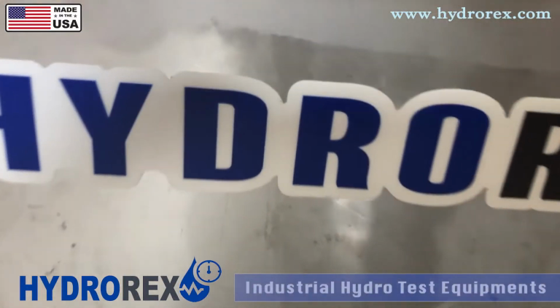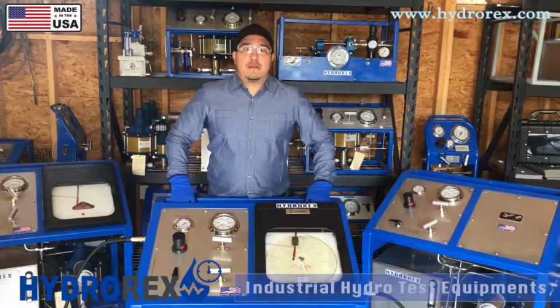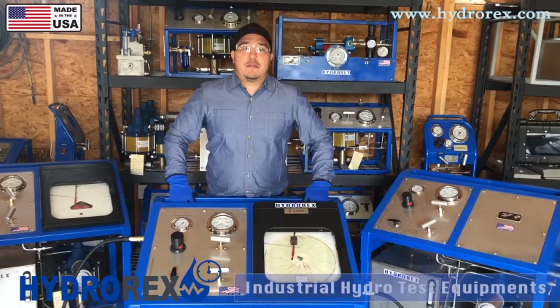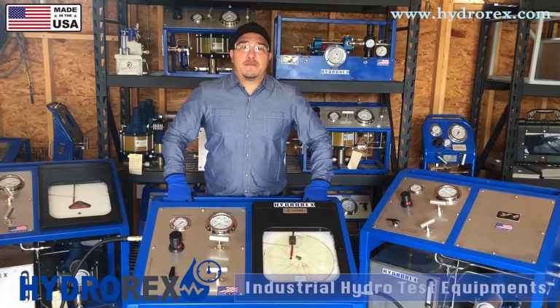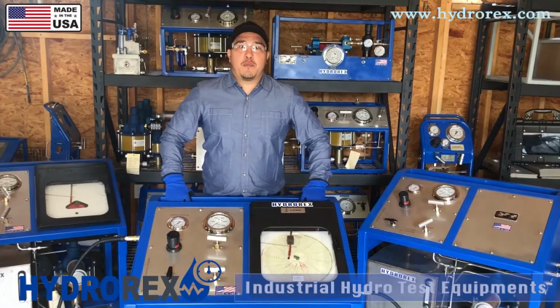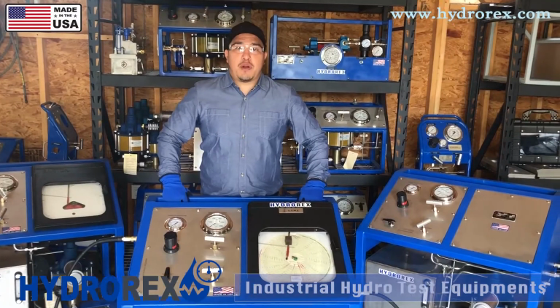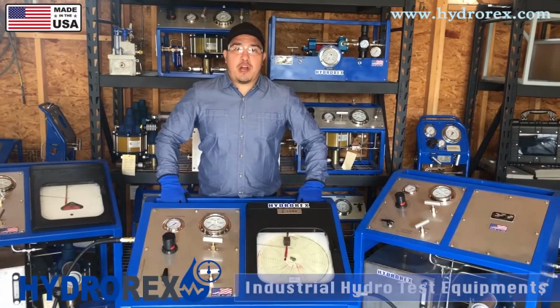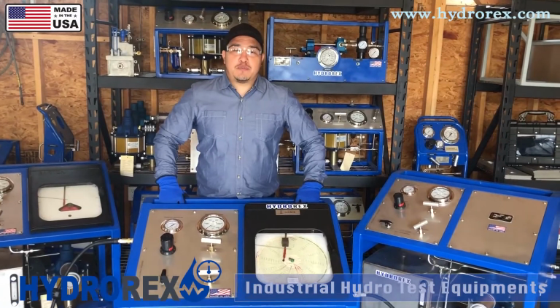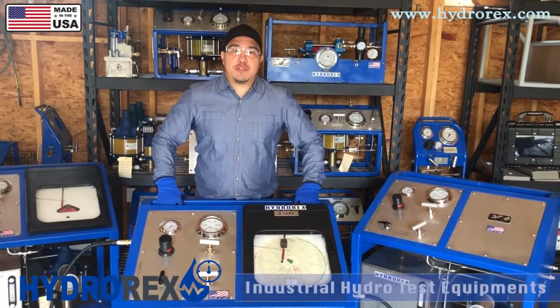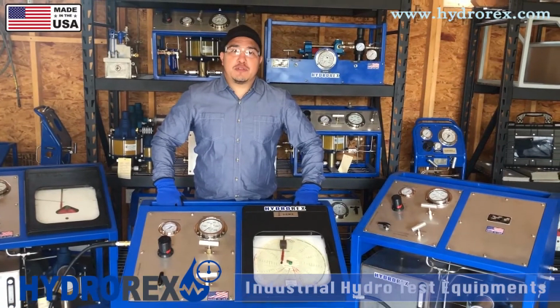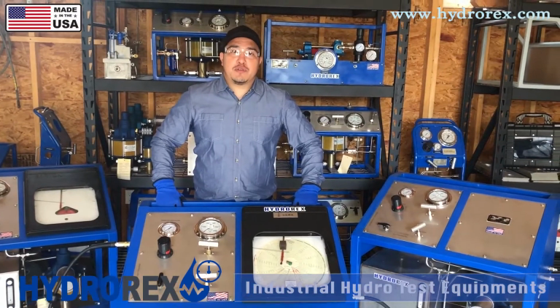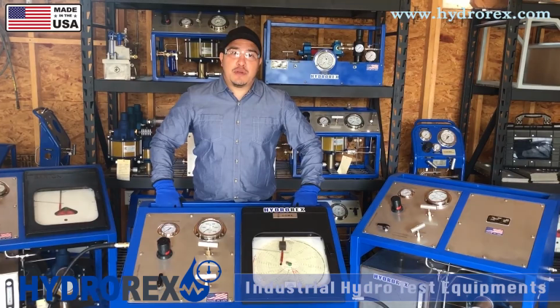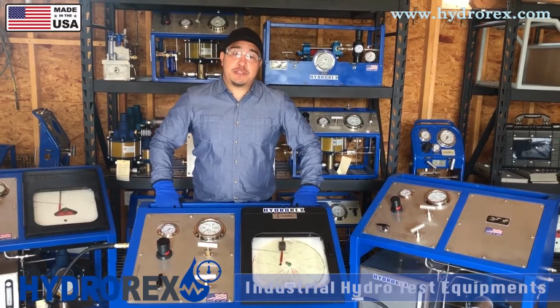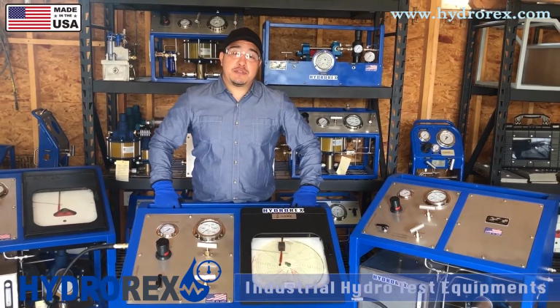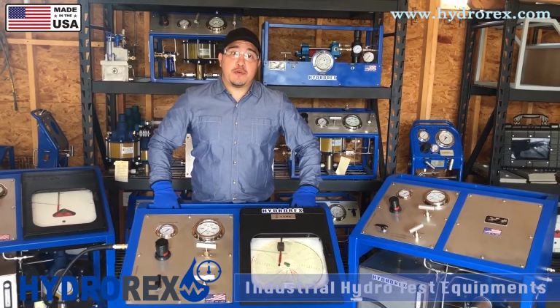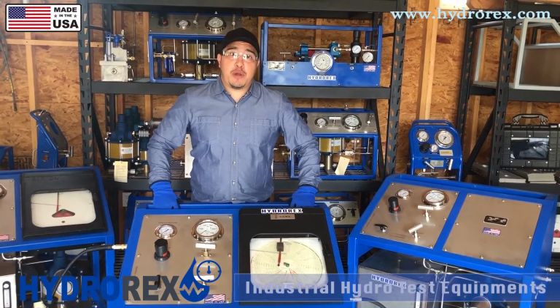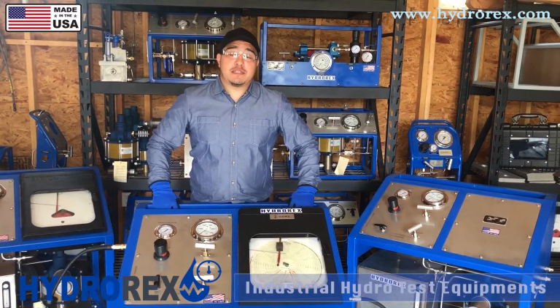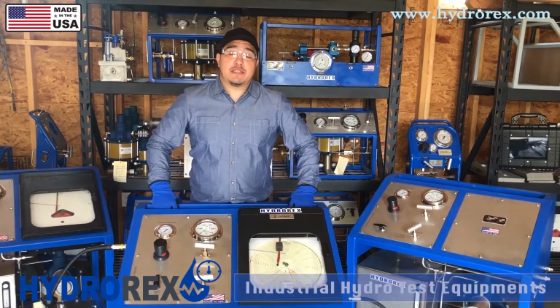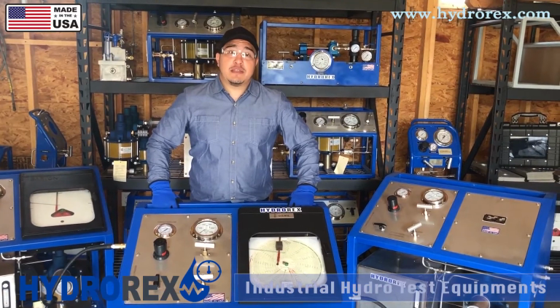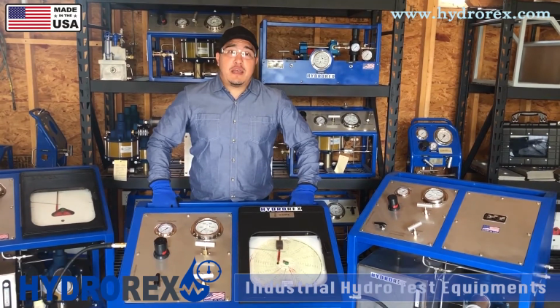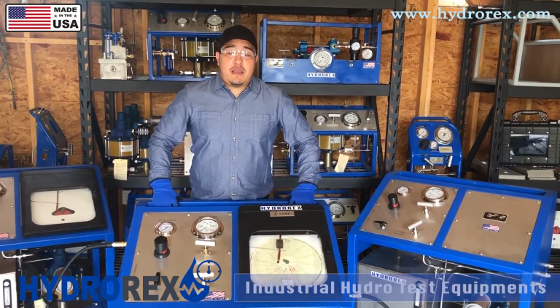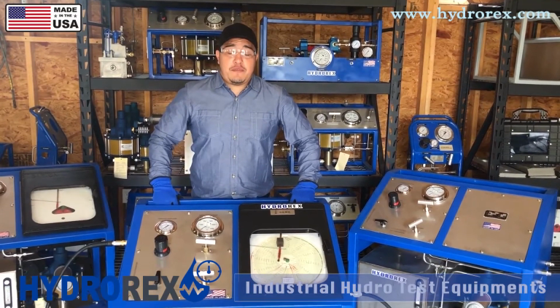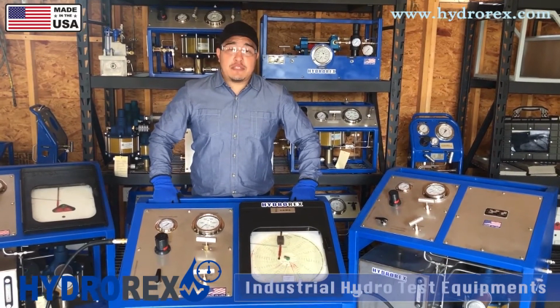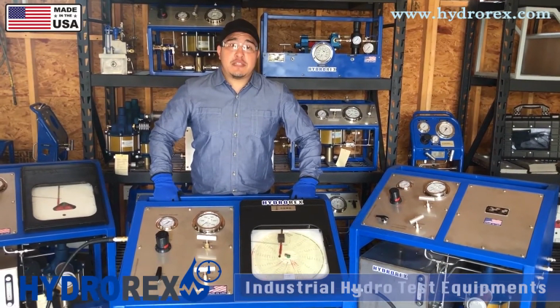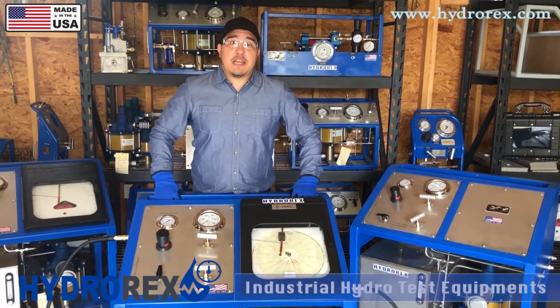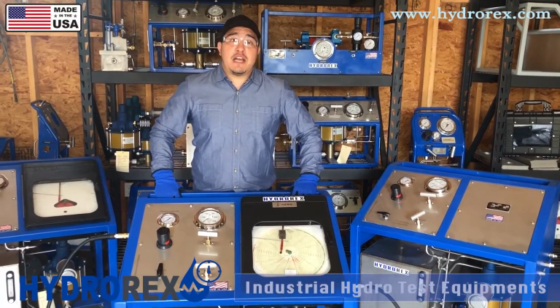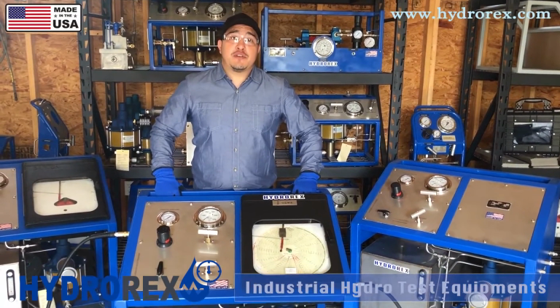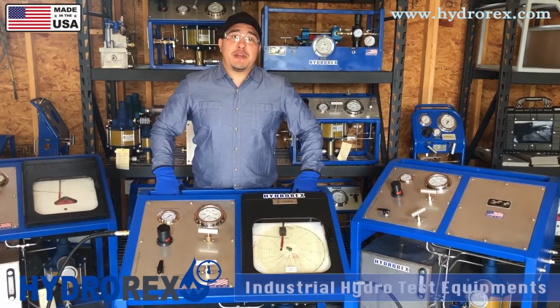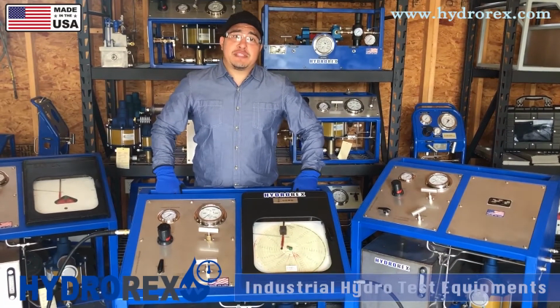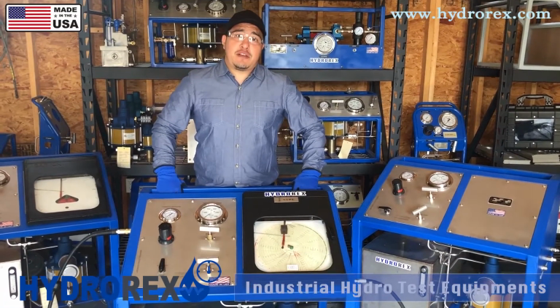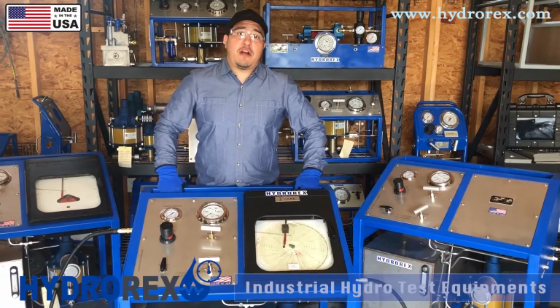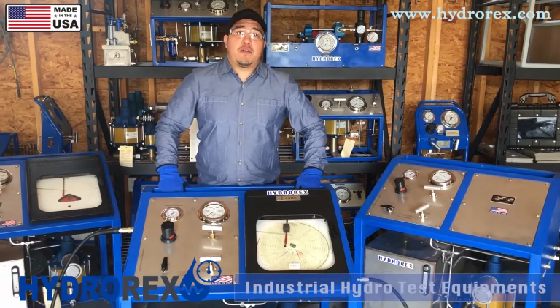For more options, questions, or prices, visit us at HydroRex.com.